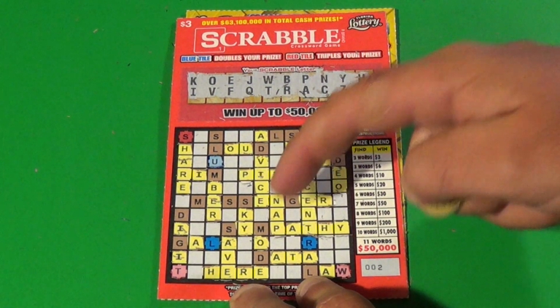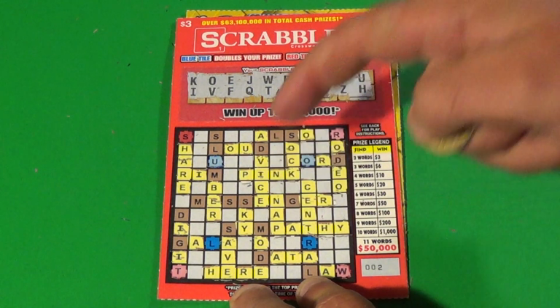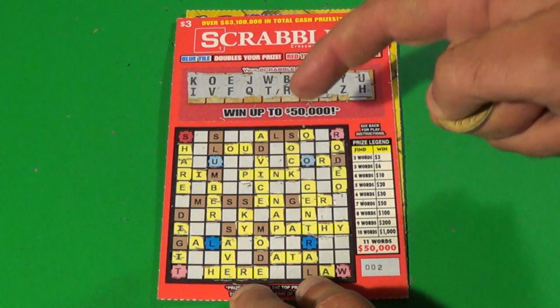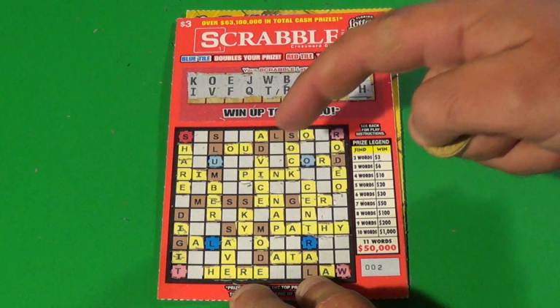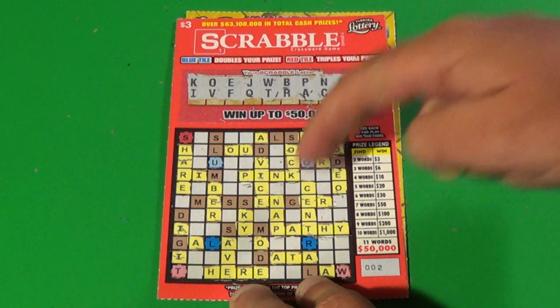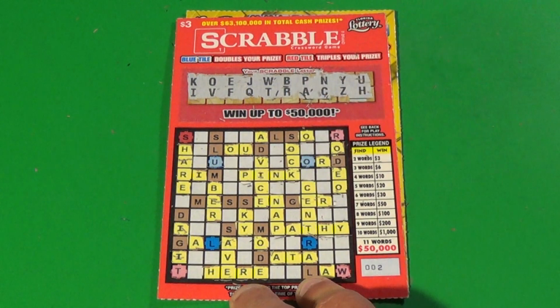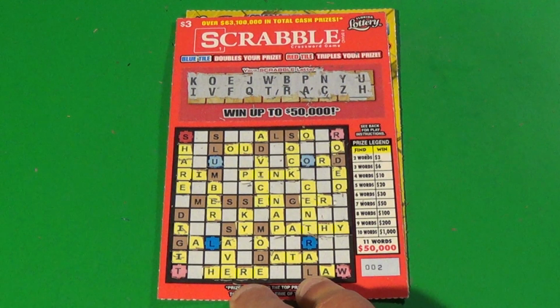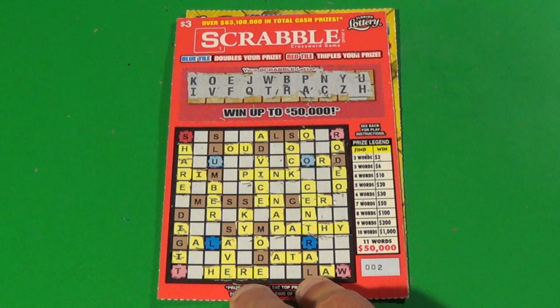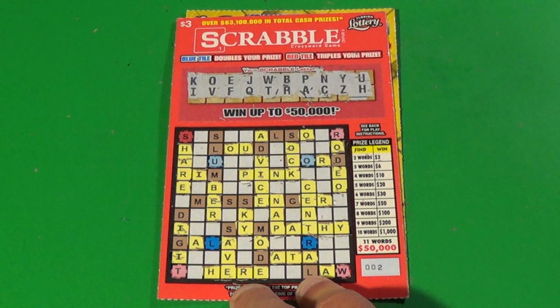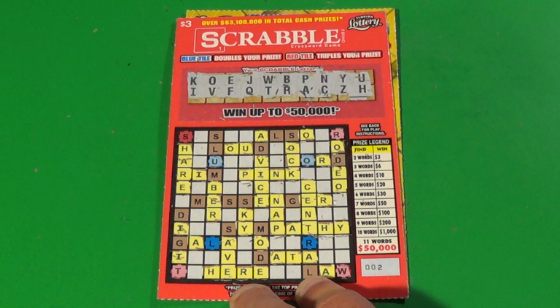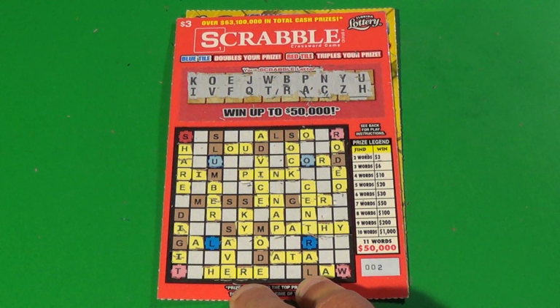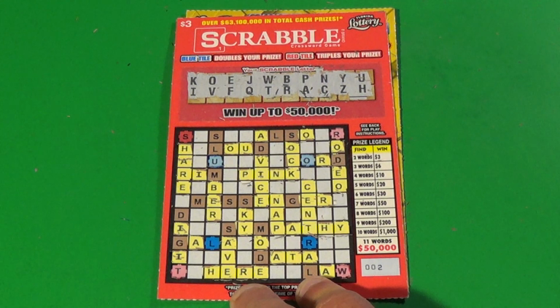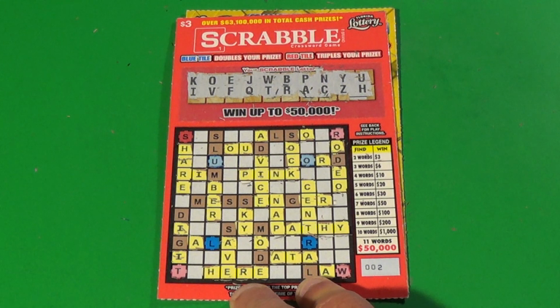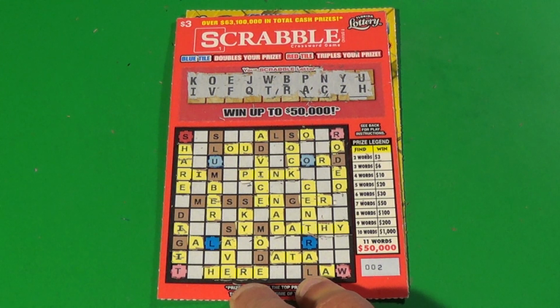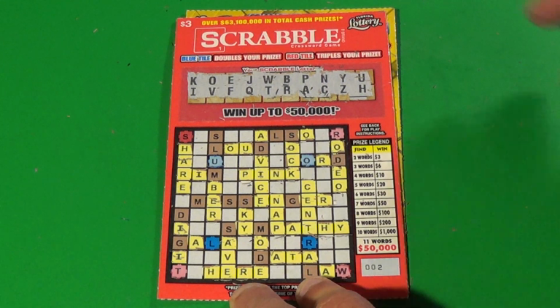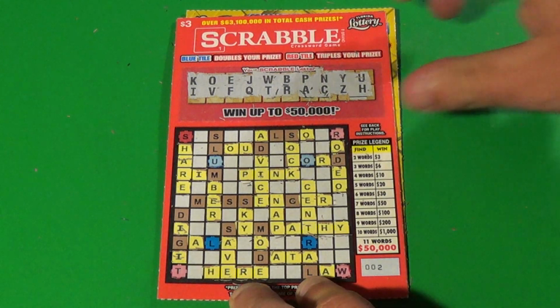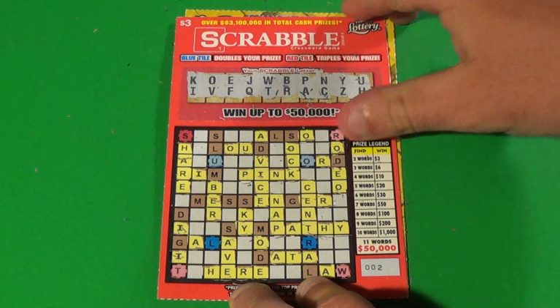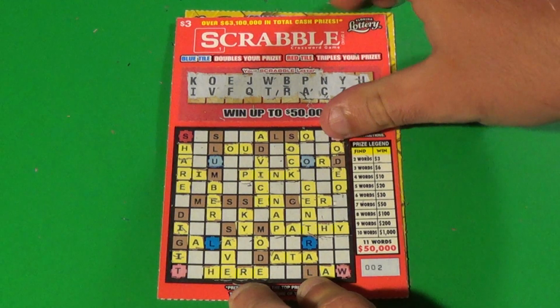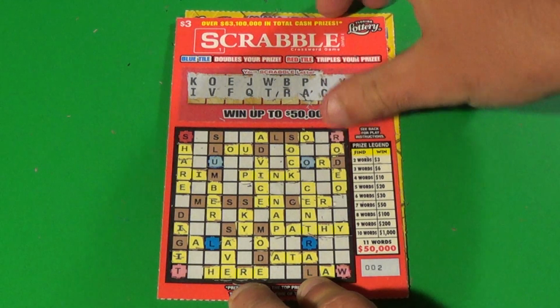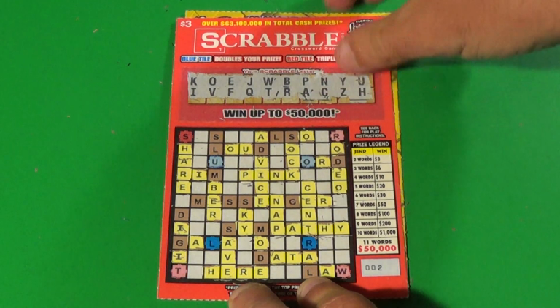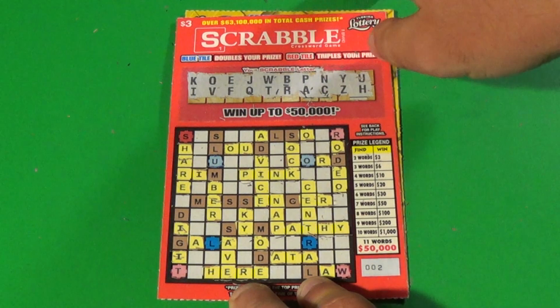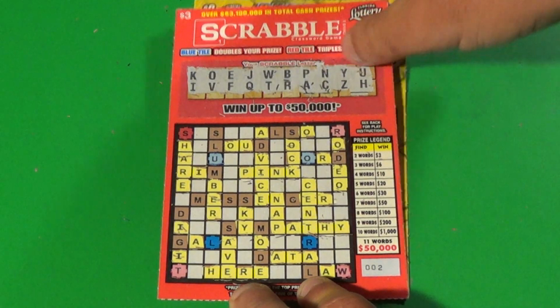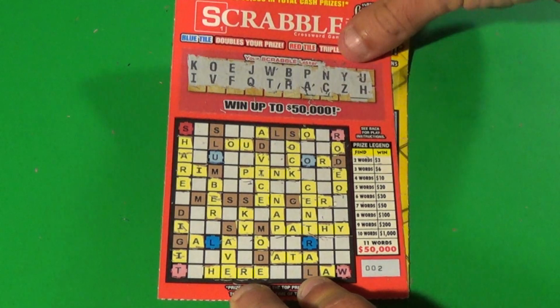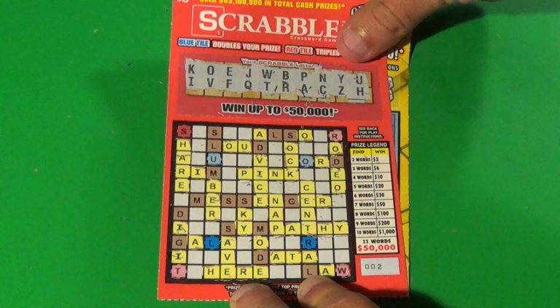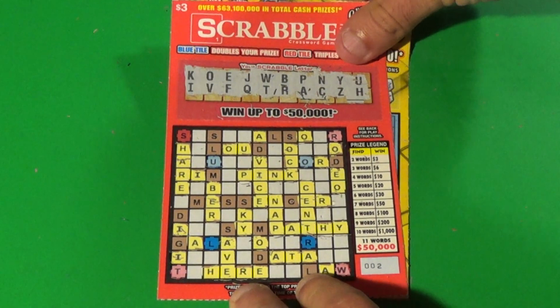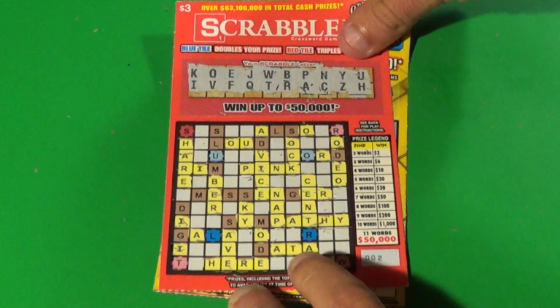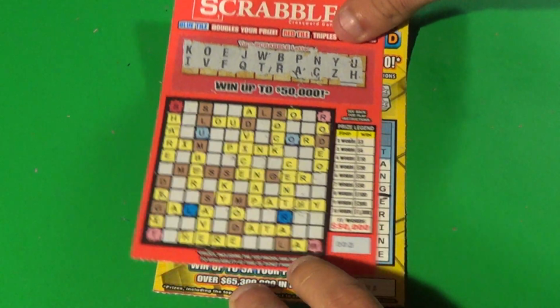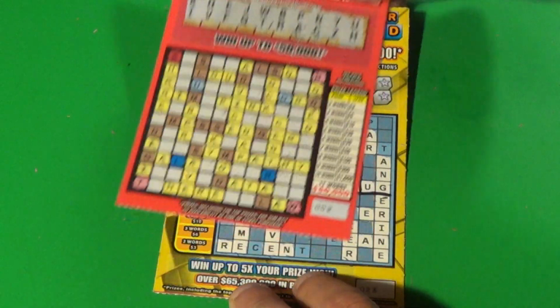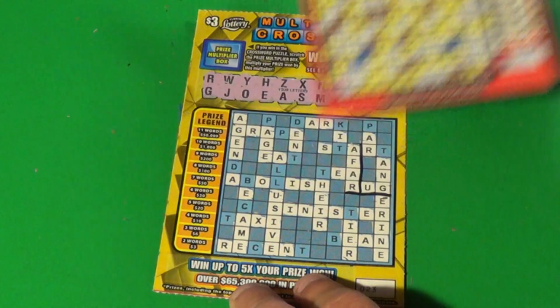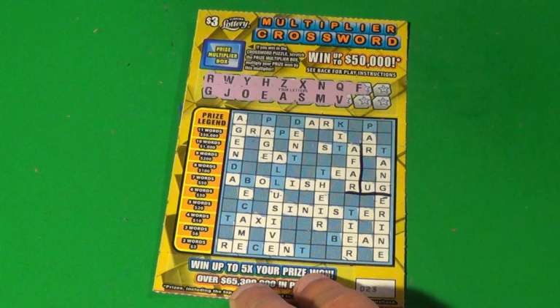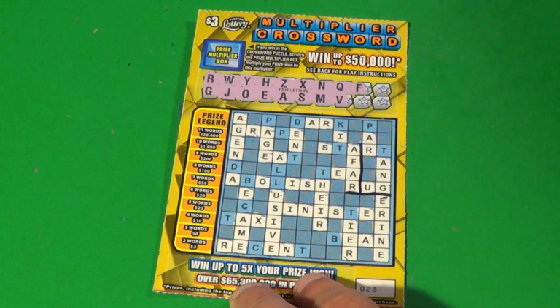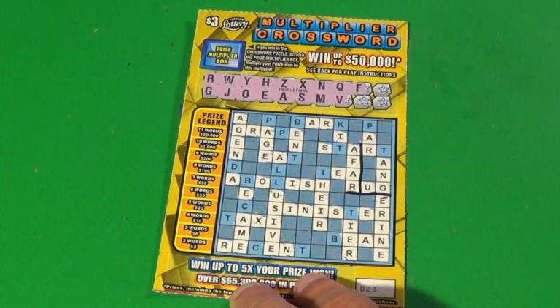NAP, PINK — three words, six dollars. Let's go to the bonus.